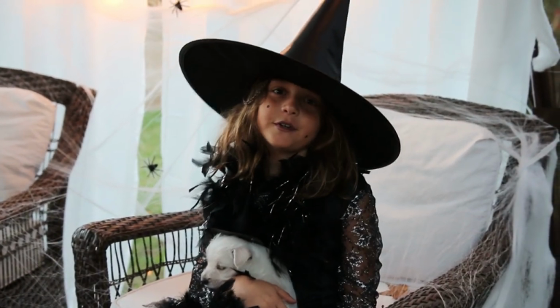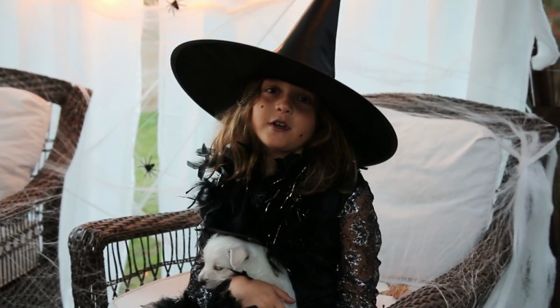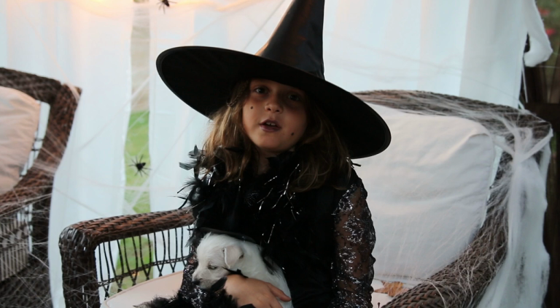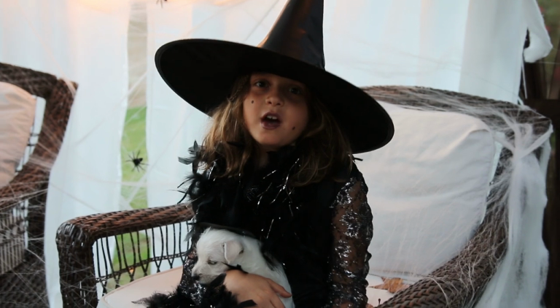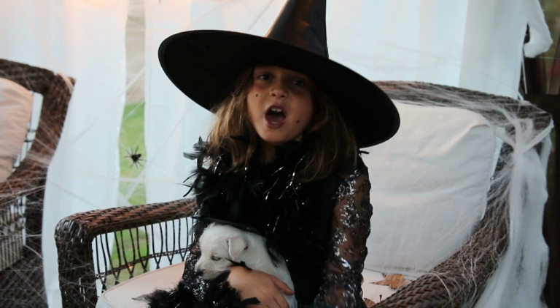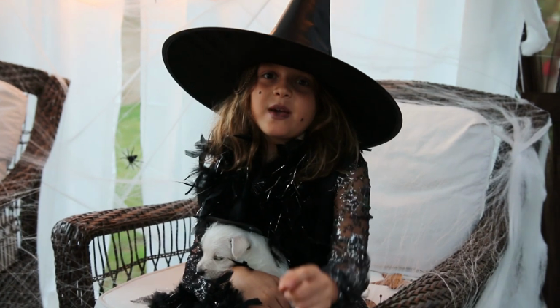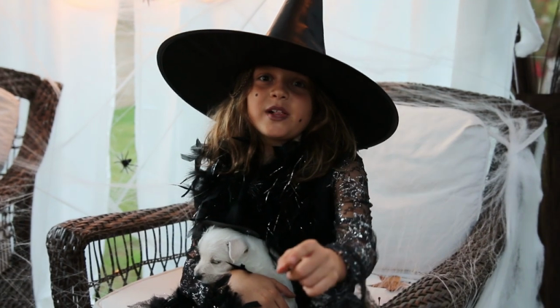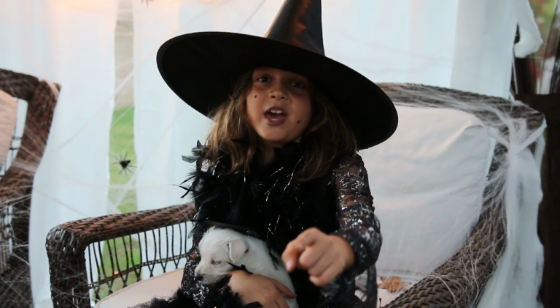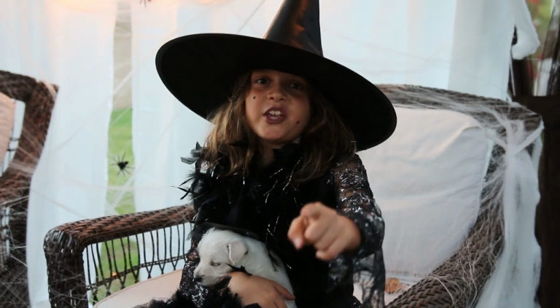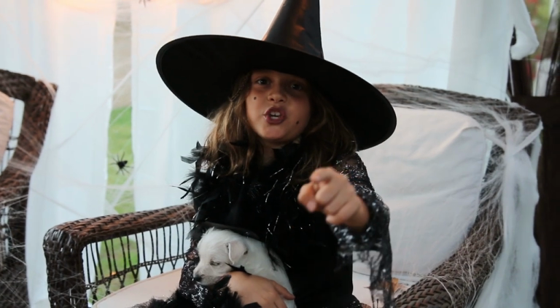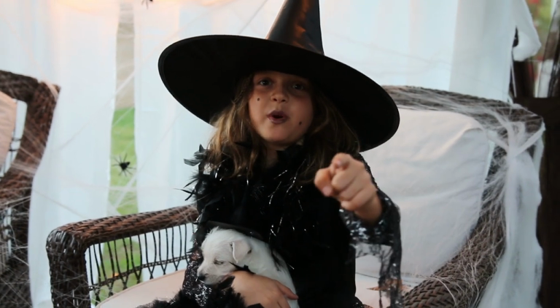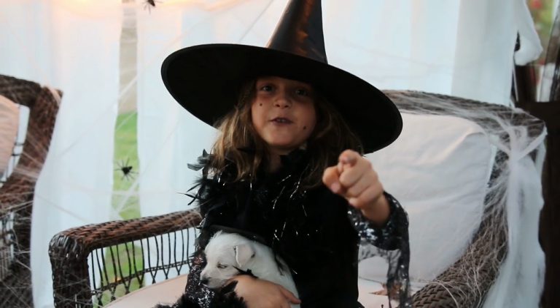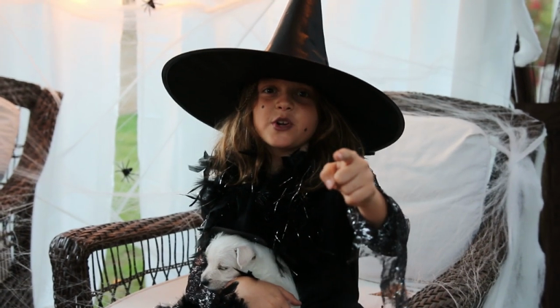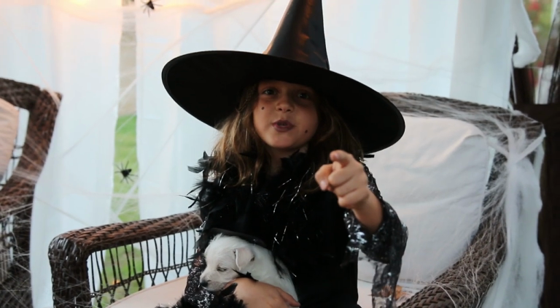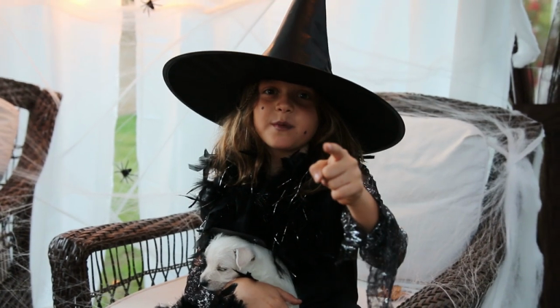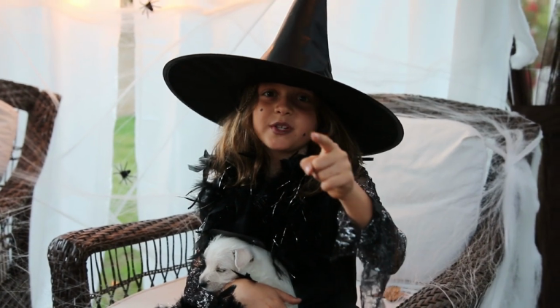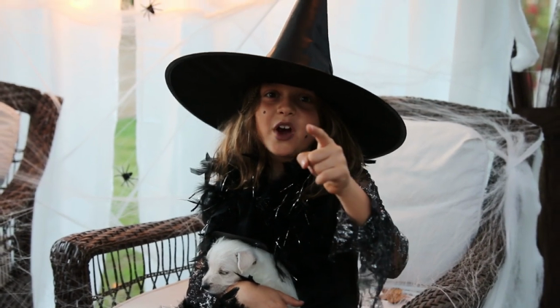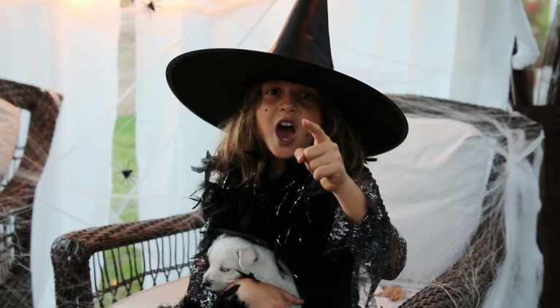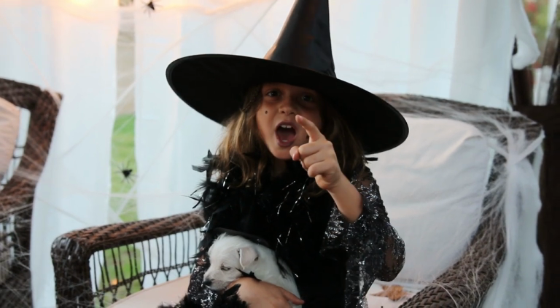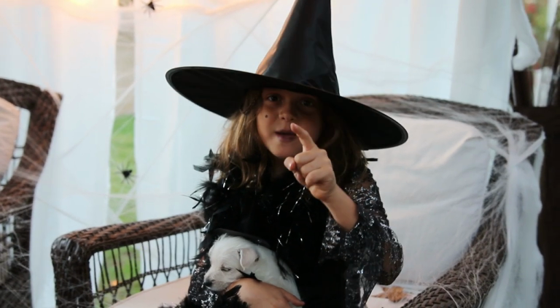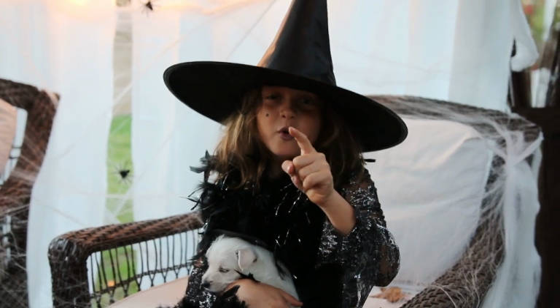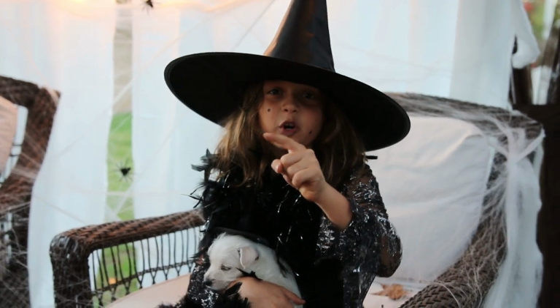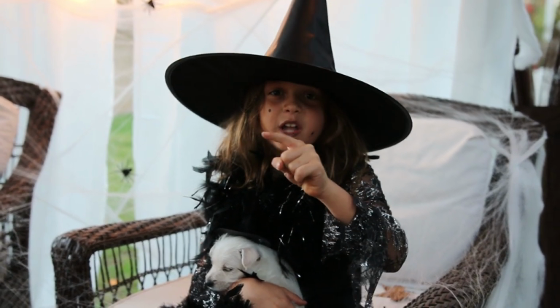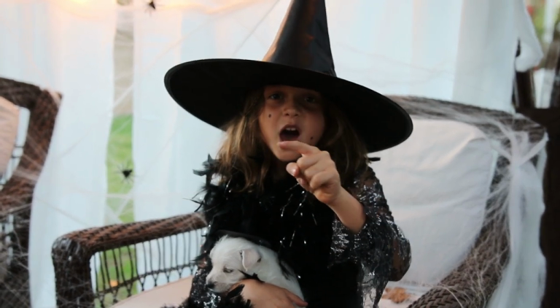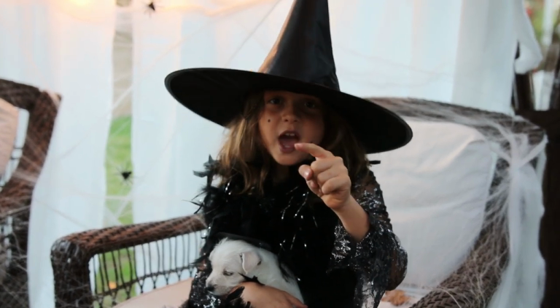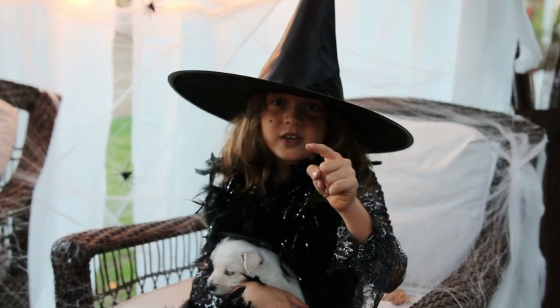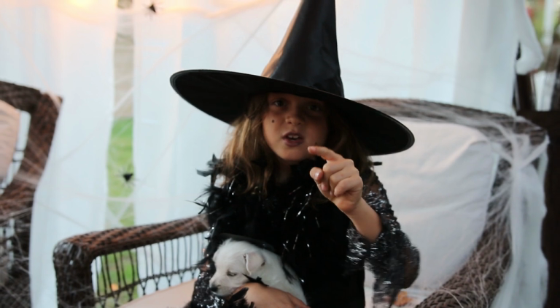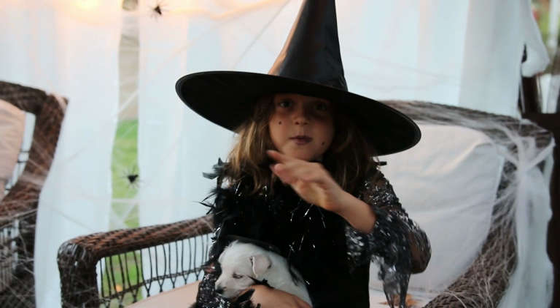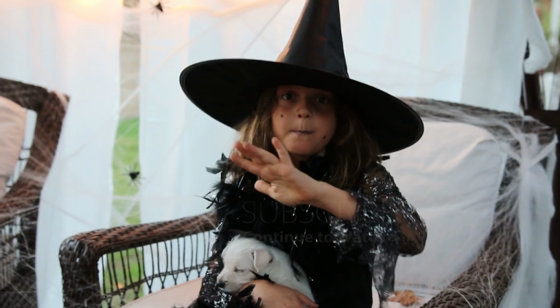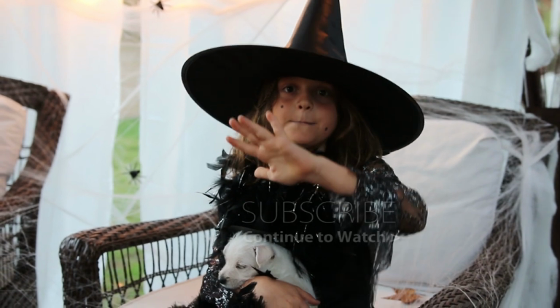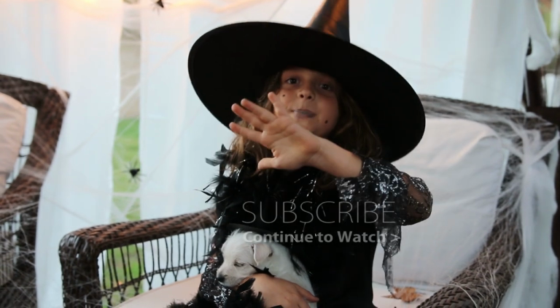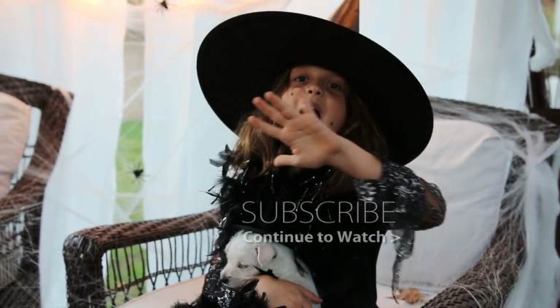I will catch you if you don't subscribe or like. Bye.